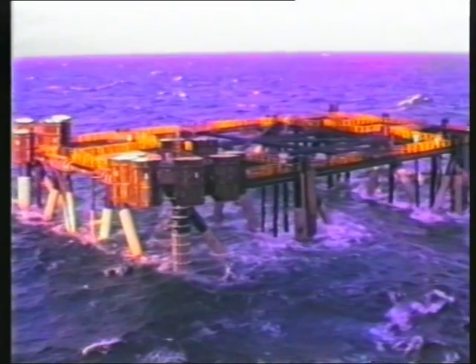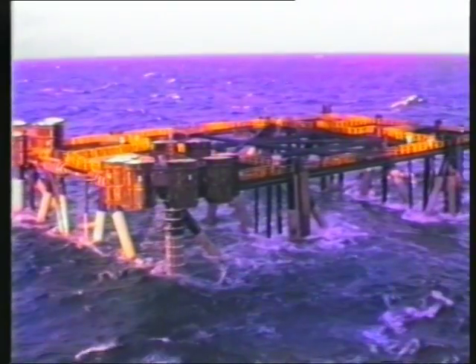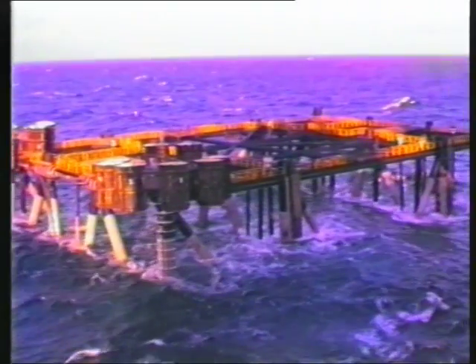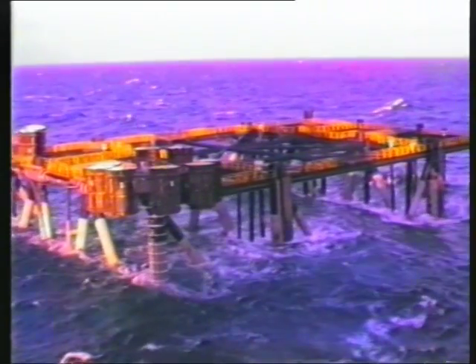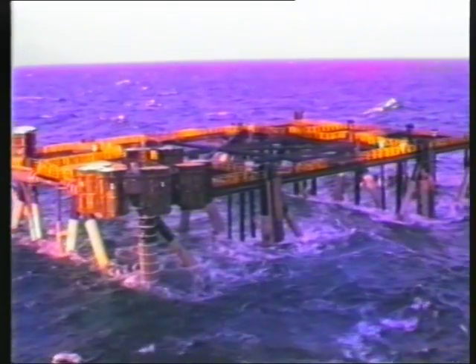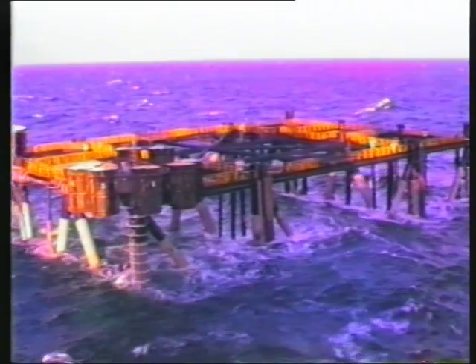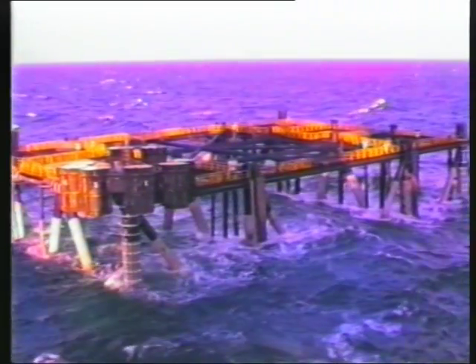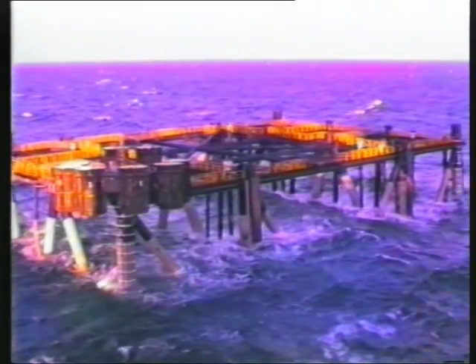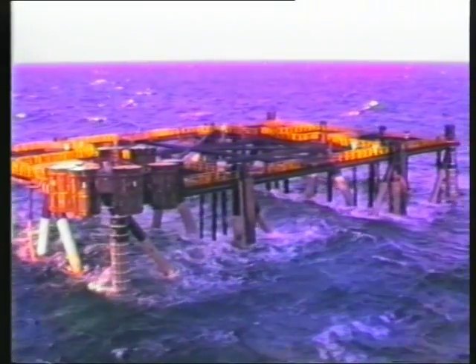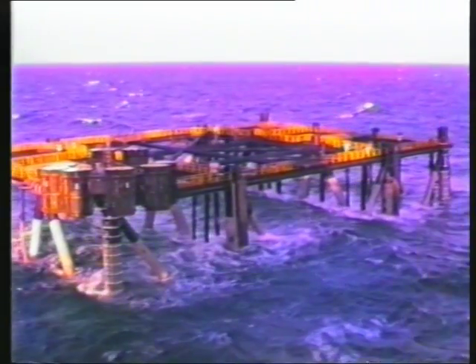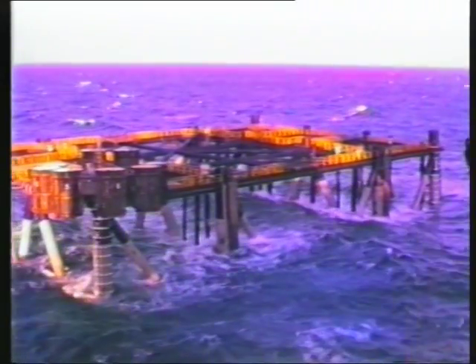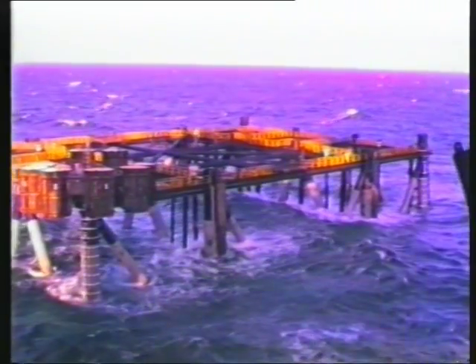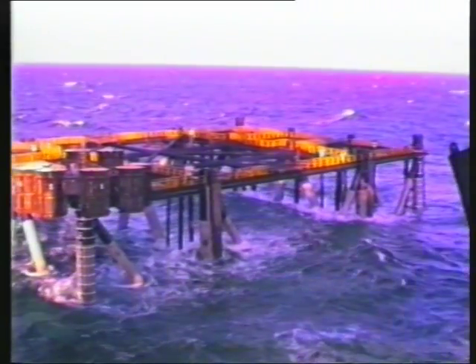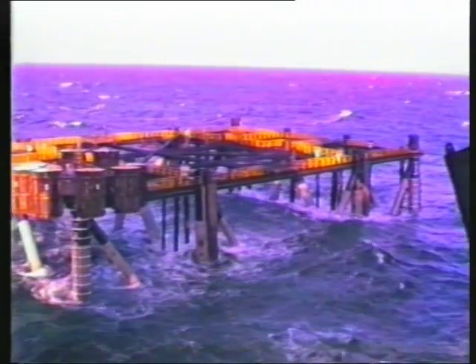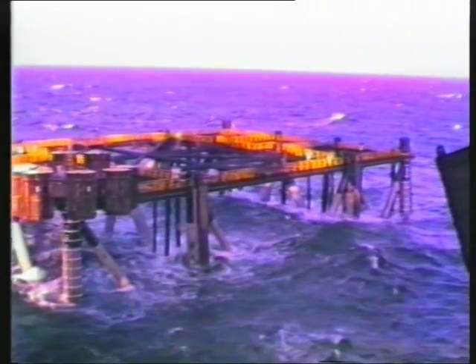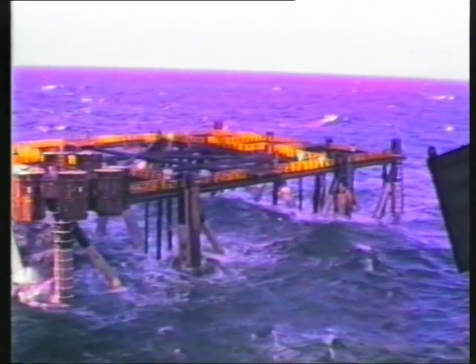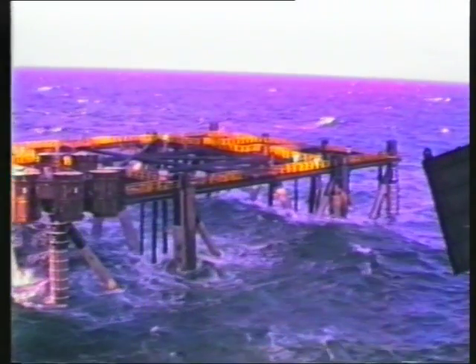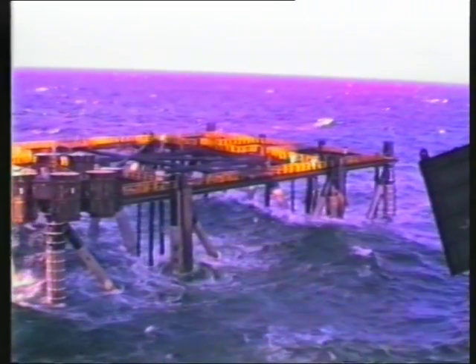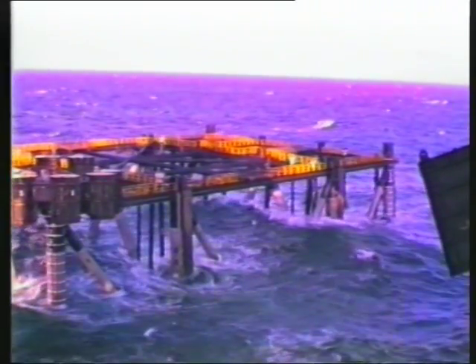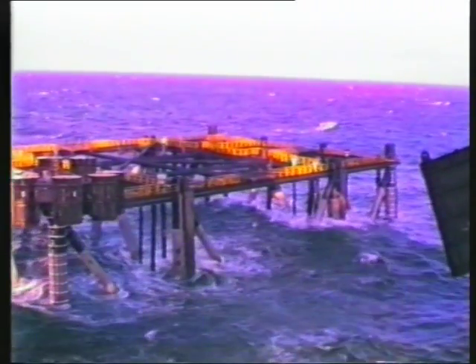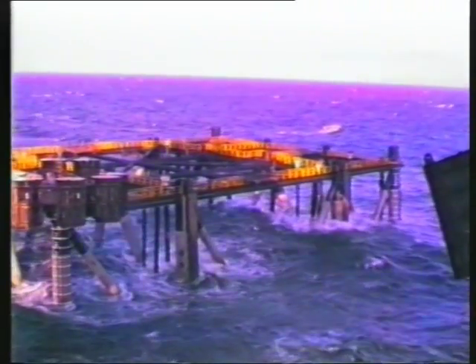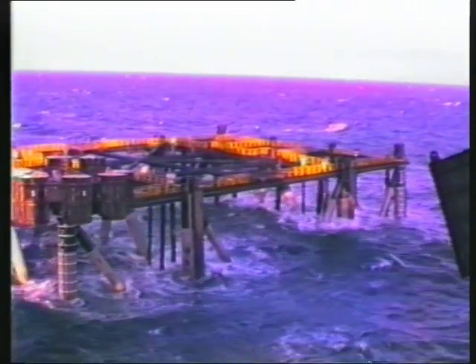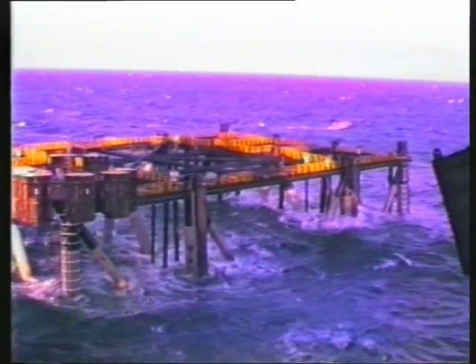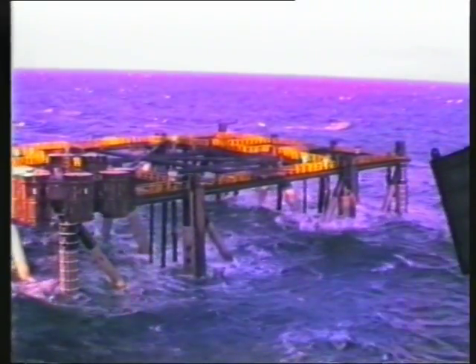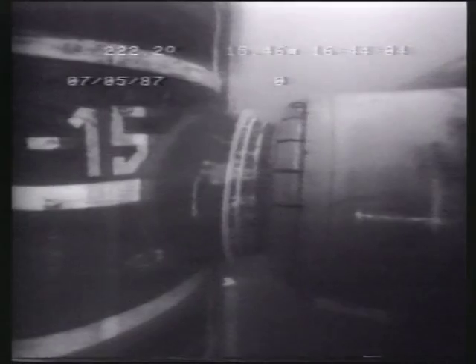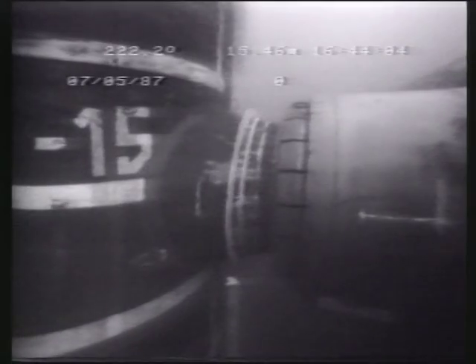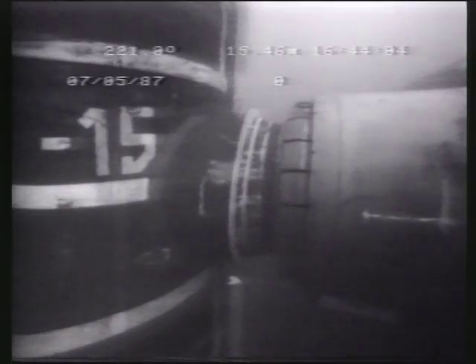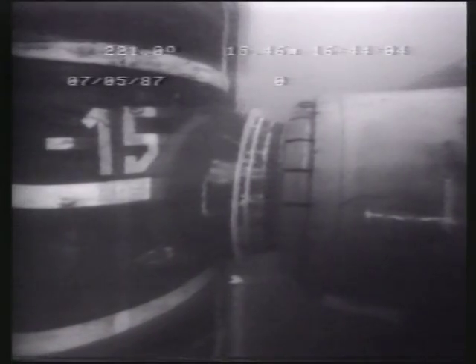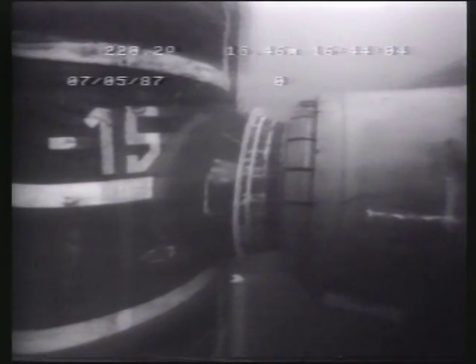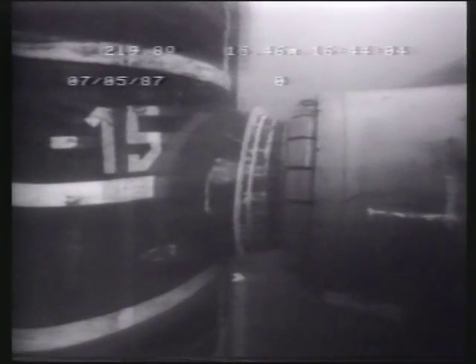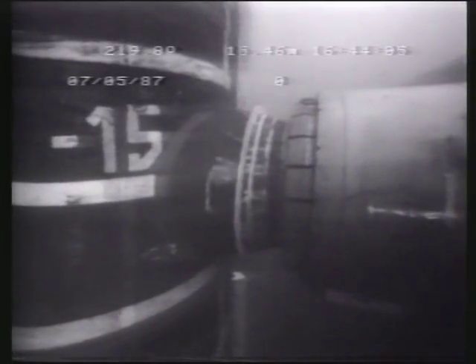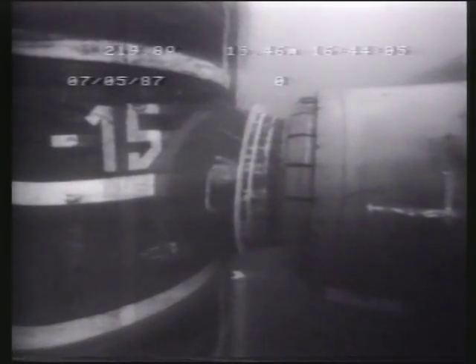By releasing hydraulically four underwater connectors, the tank is freed of the structure.